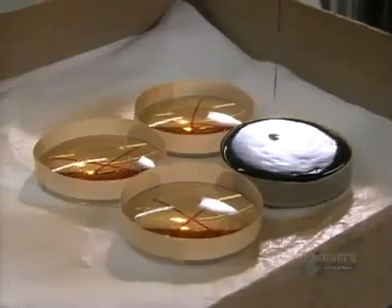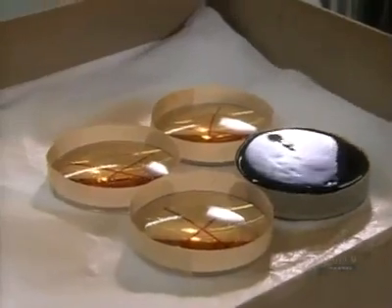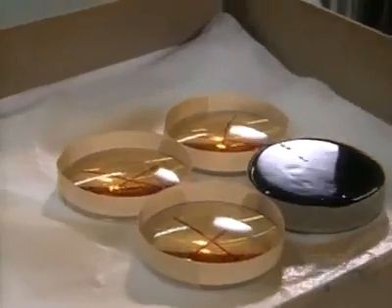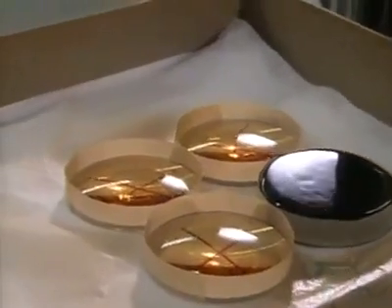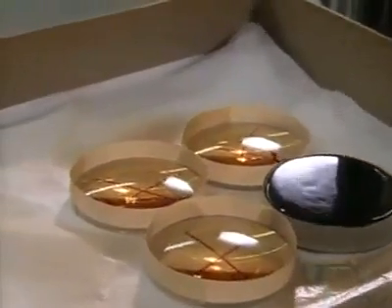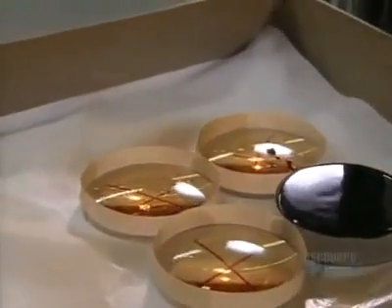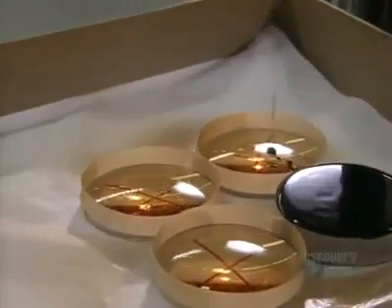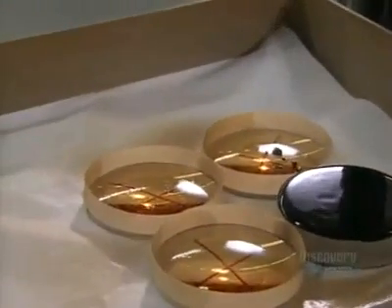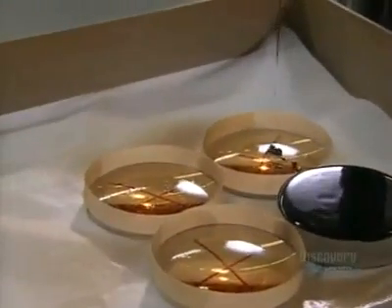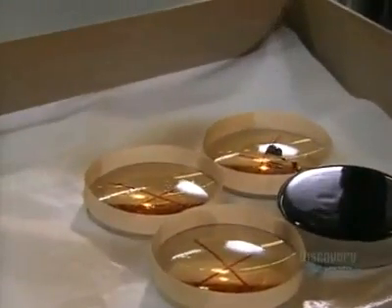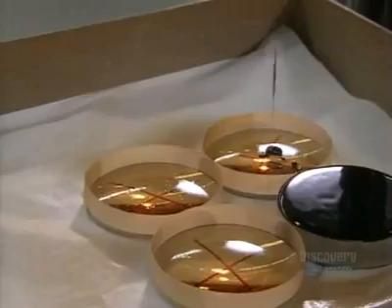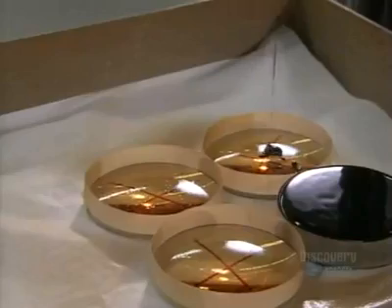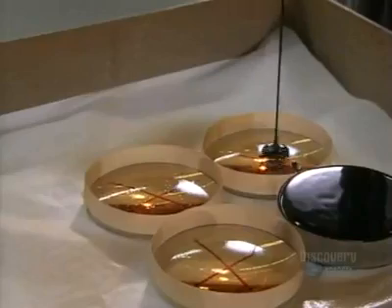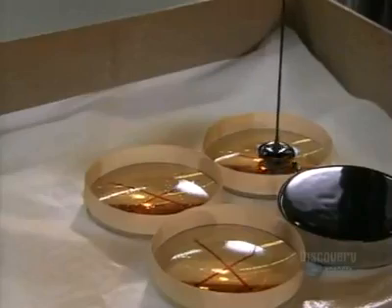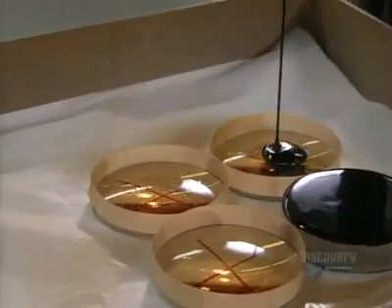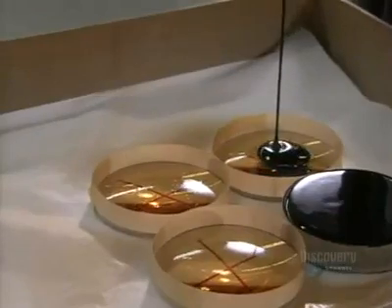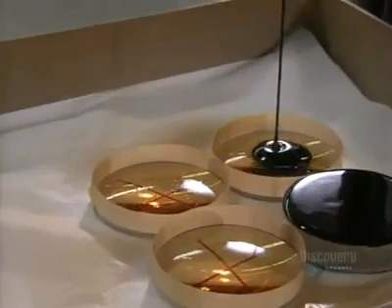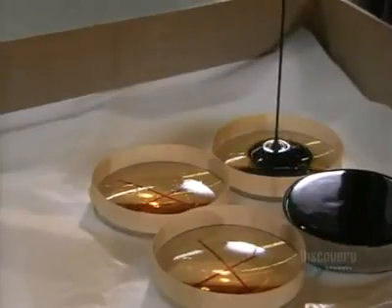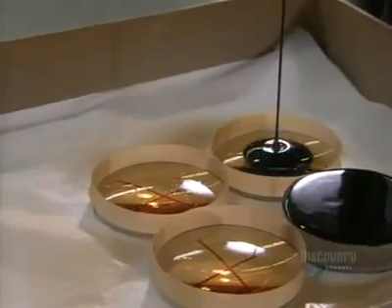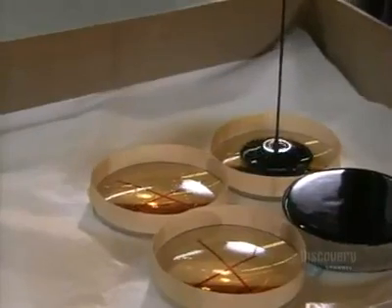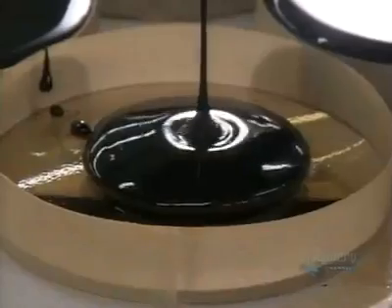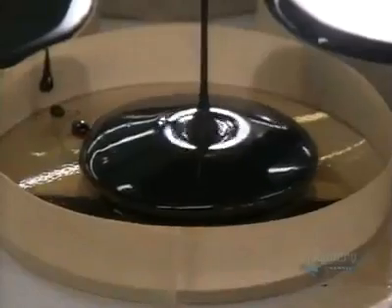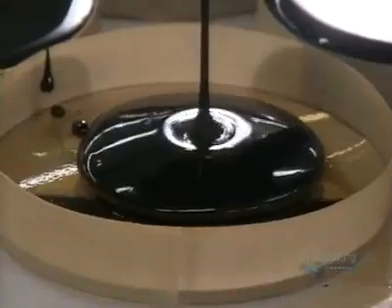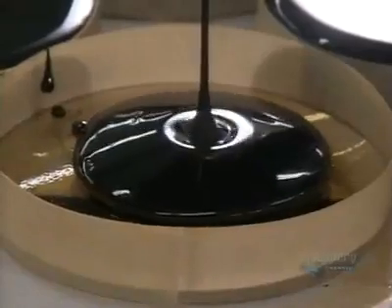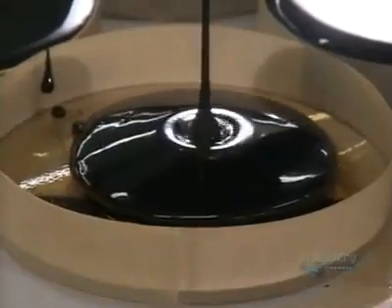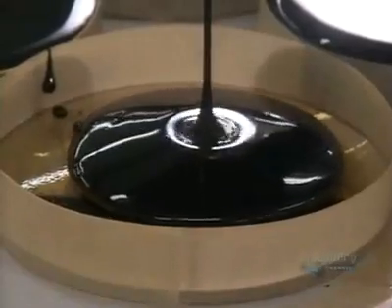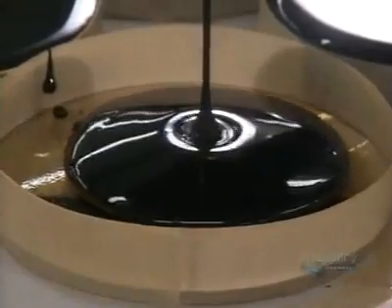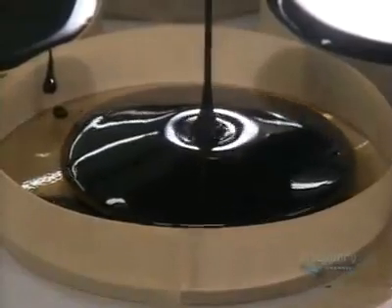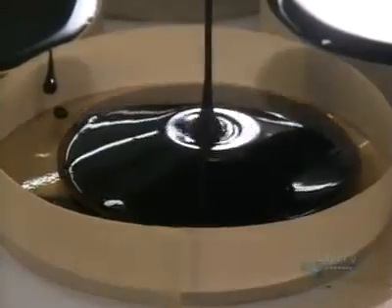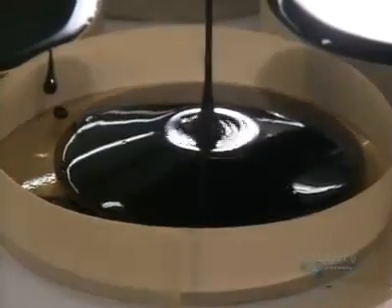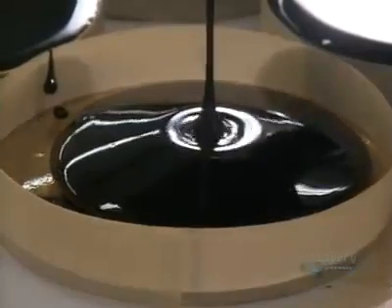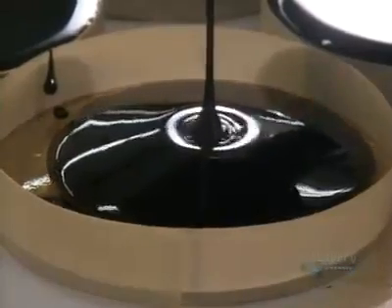This tar-like substance is called pitch. The edges of the lenses have been built up with tape to contain the pitch, and they completely coat the underside of the lens with it.